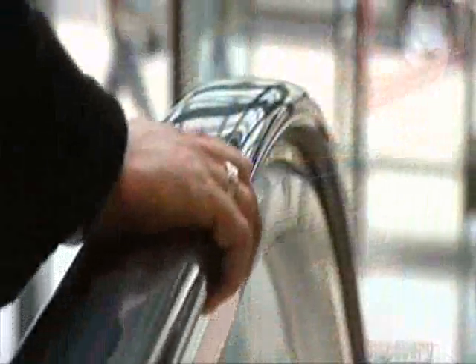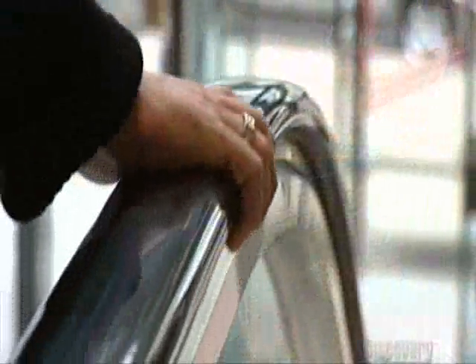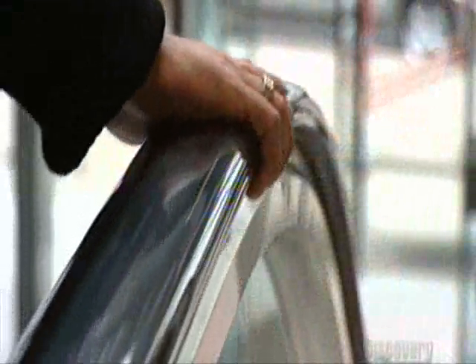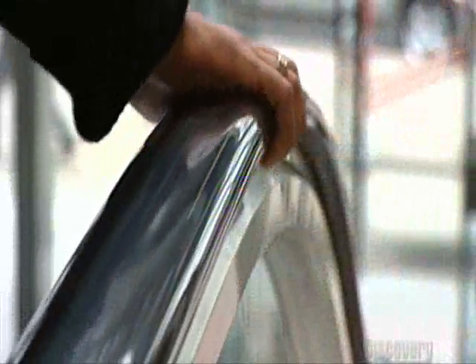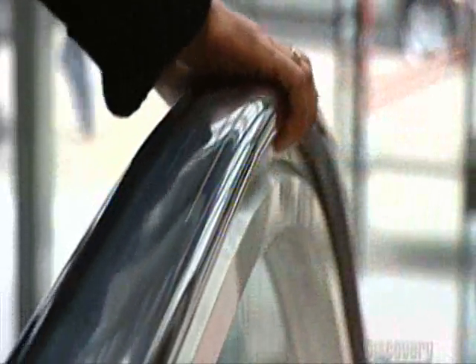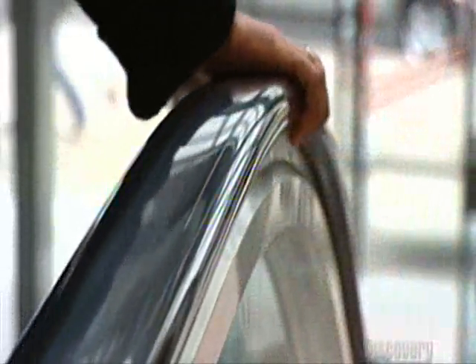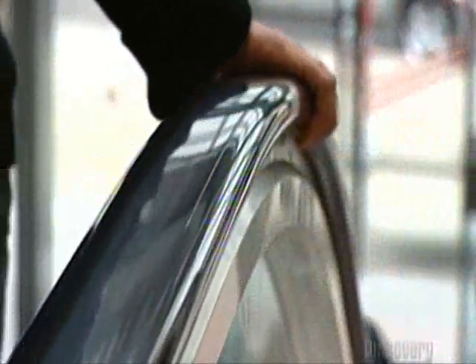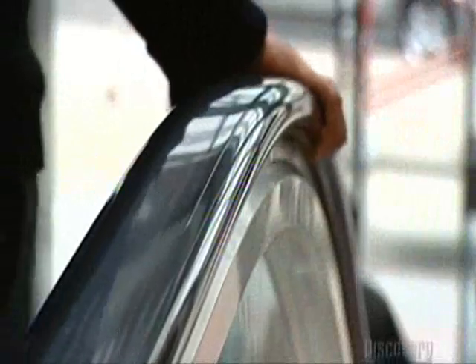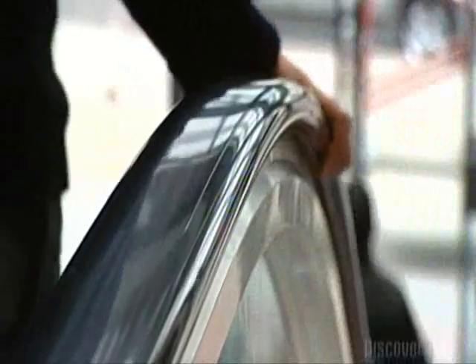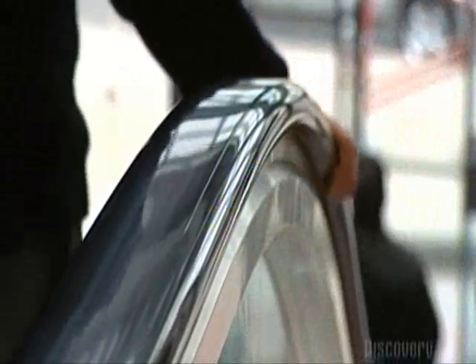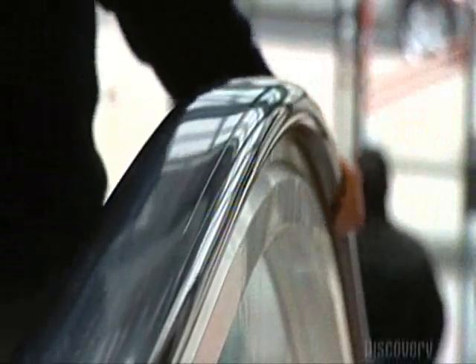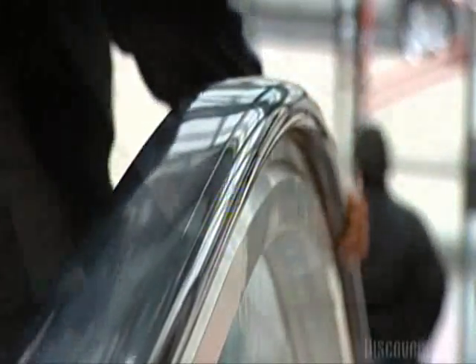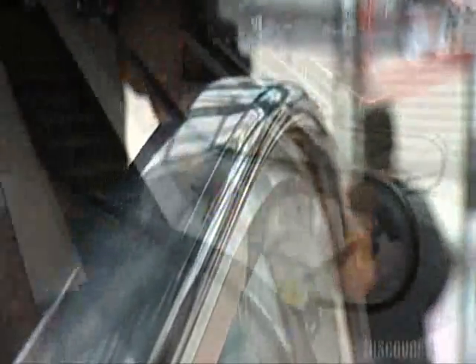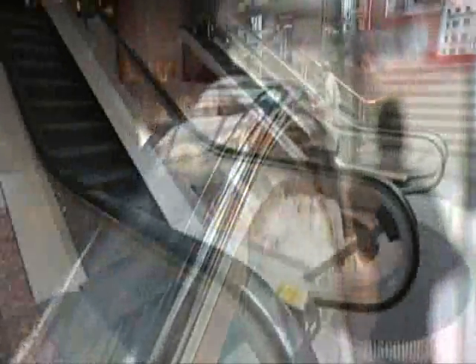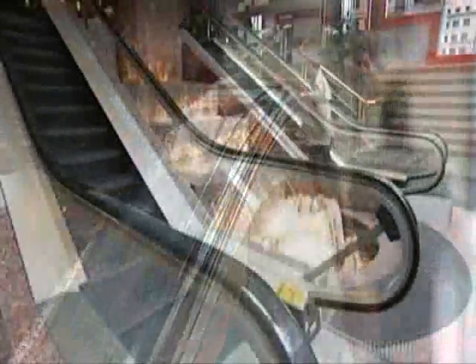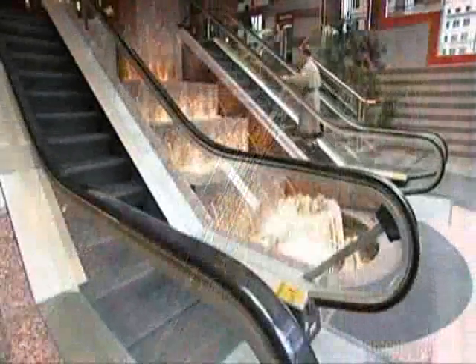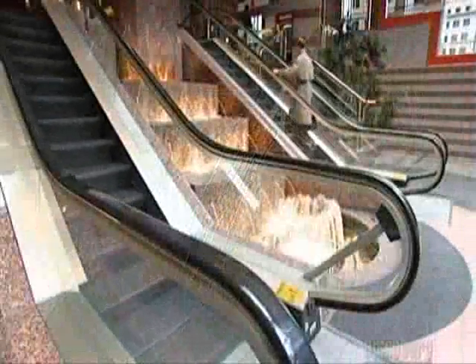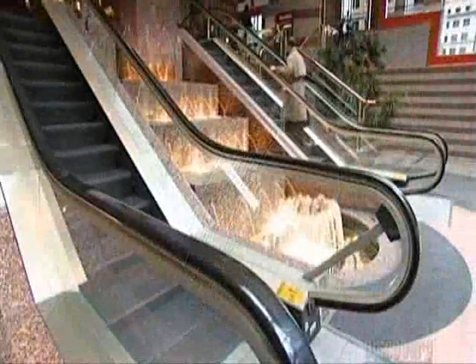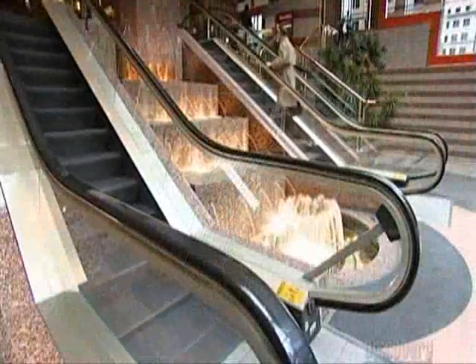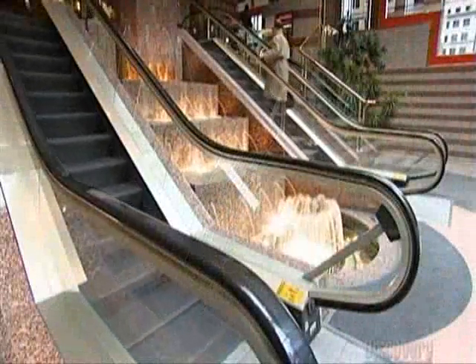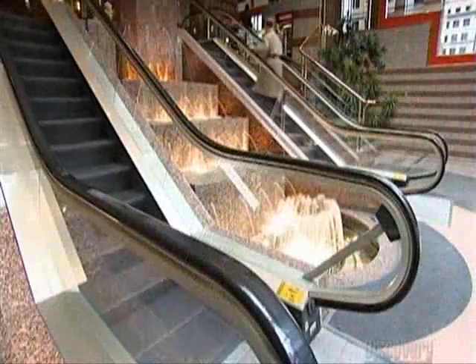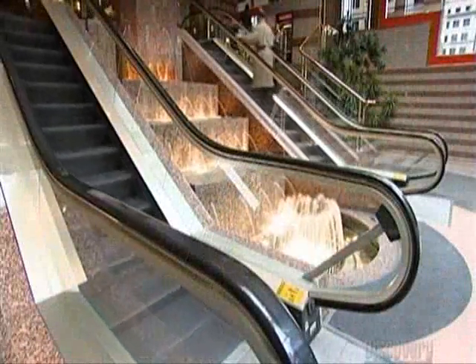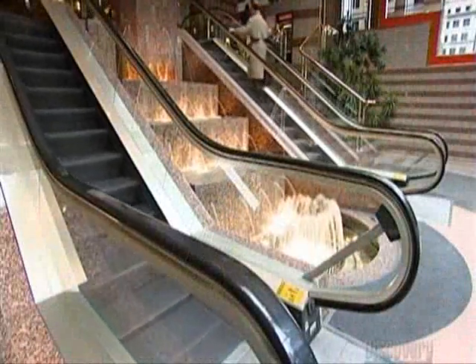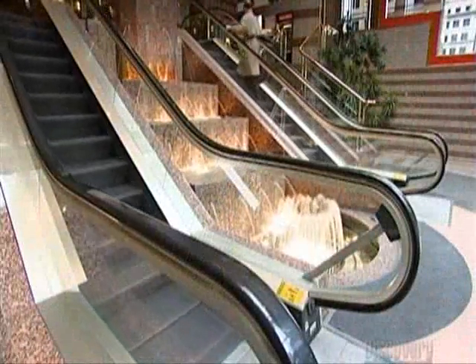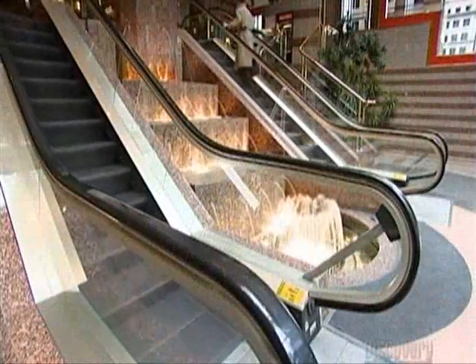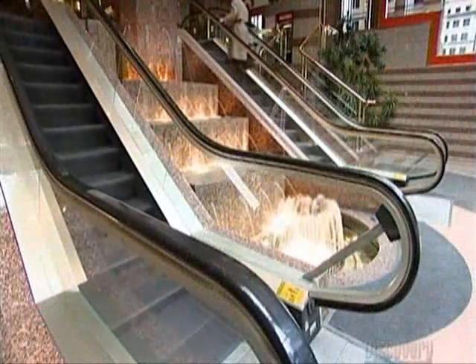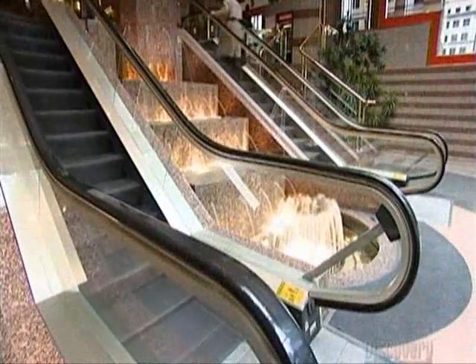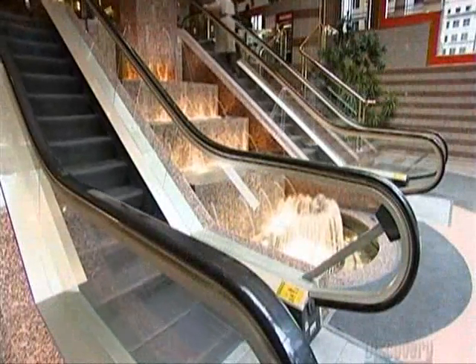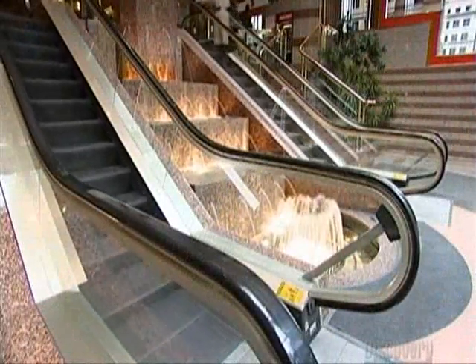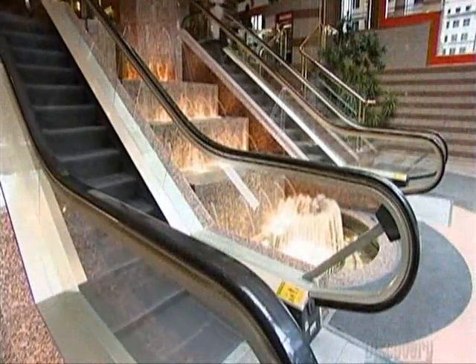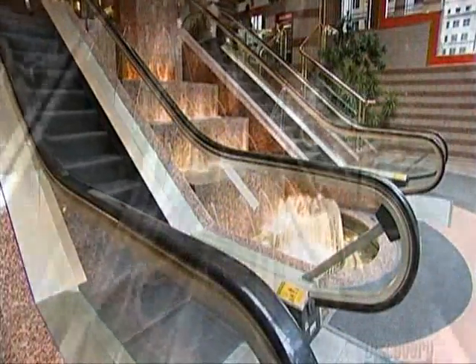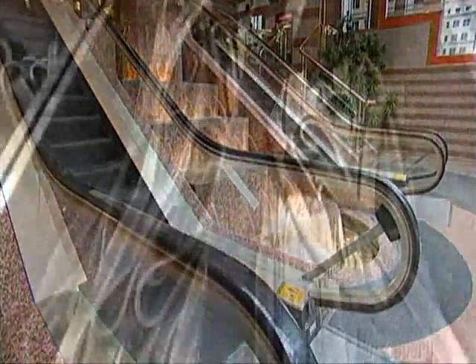Going up? Hold on to the handrail. It moves at the same speed as the stairs beneath you, making your ride safe.